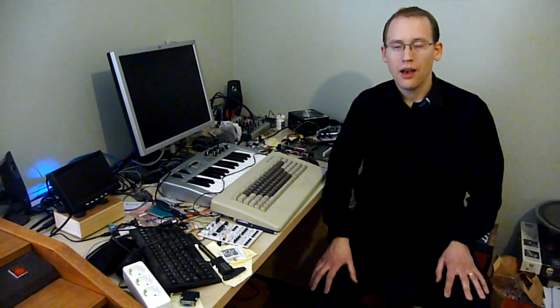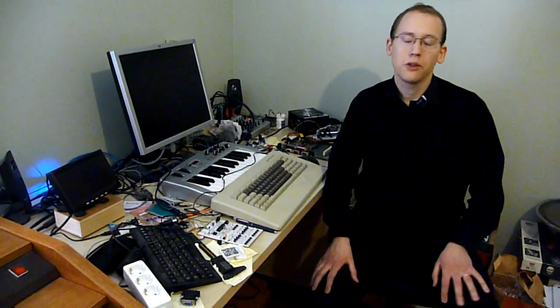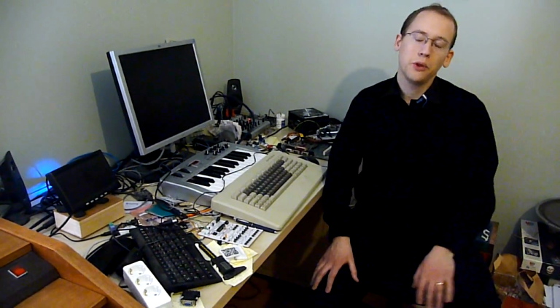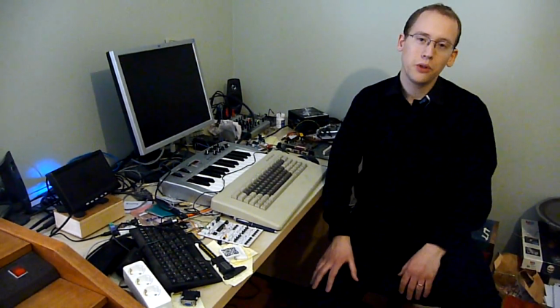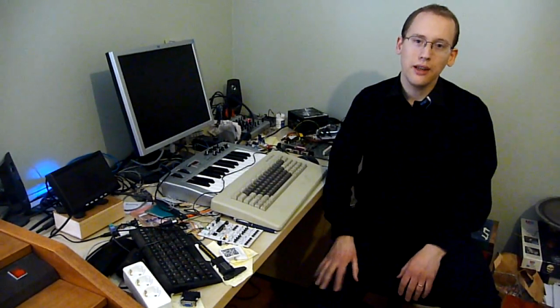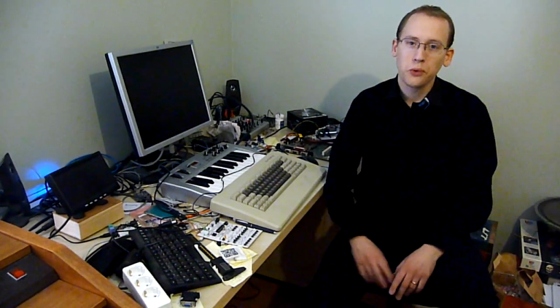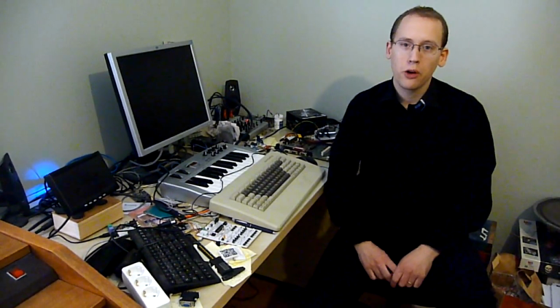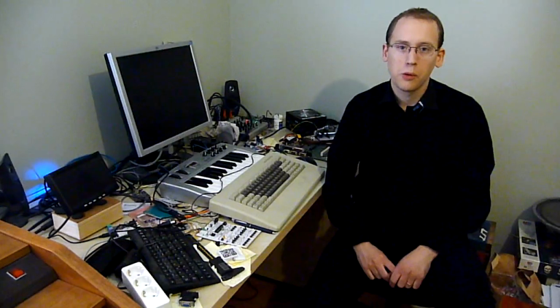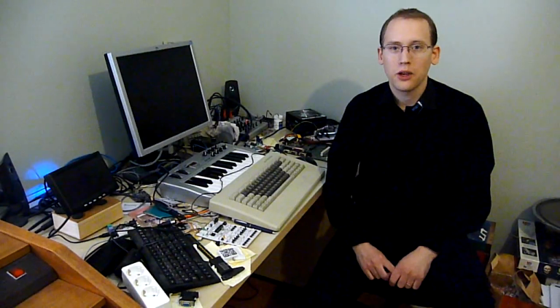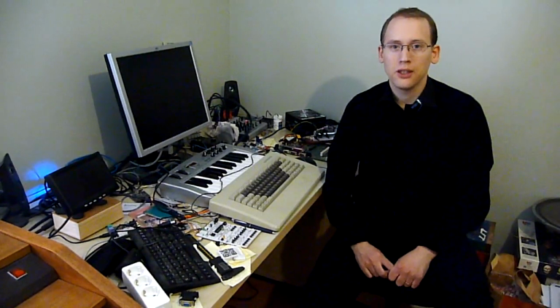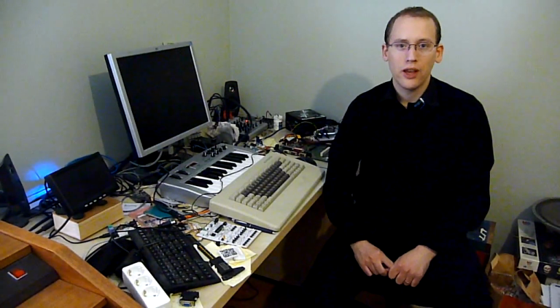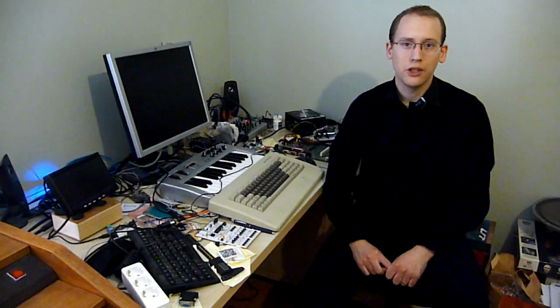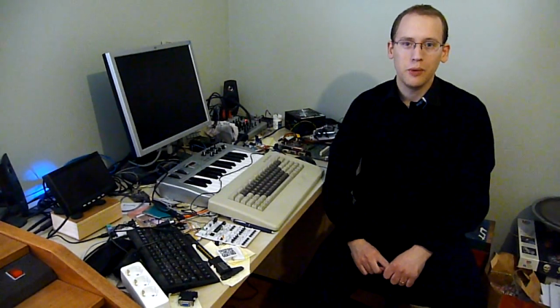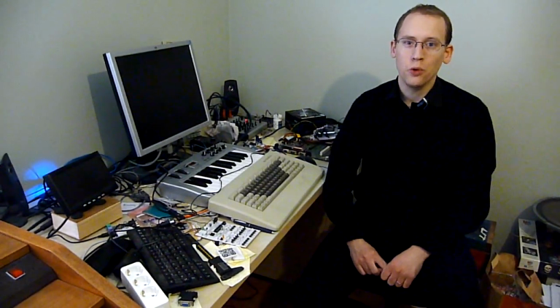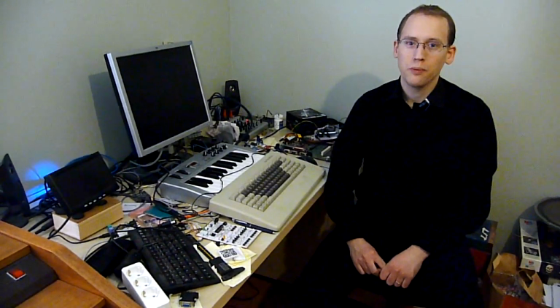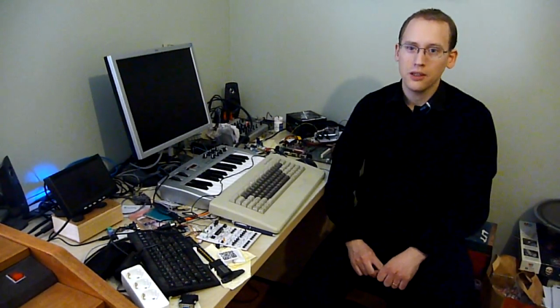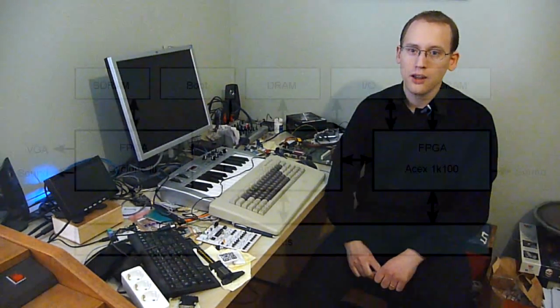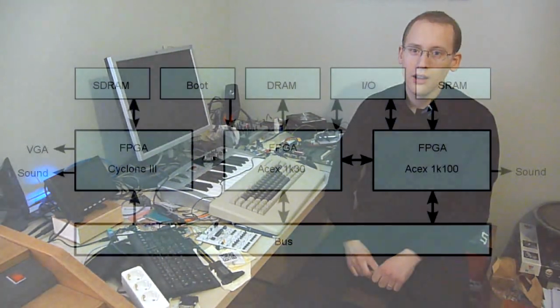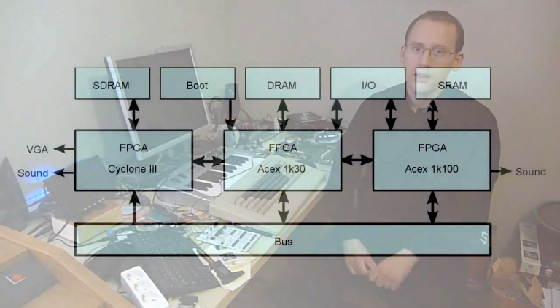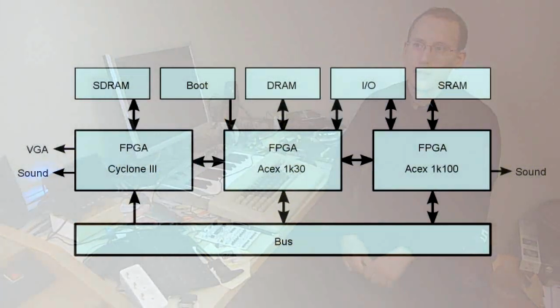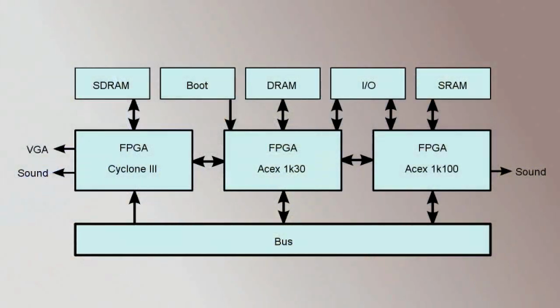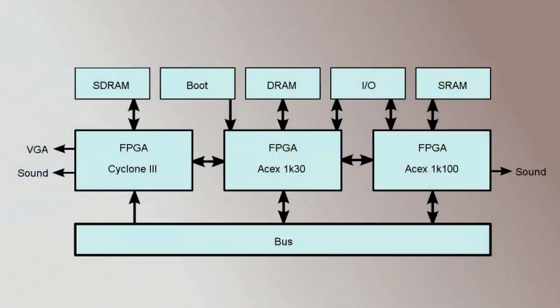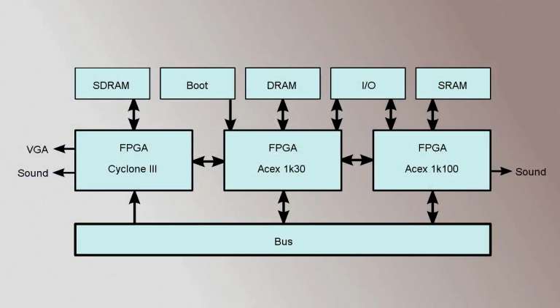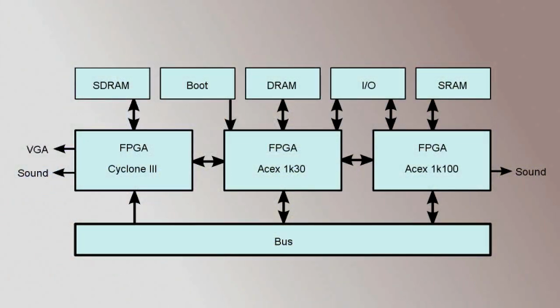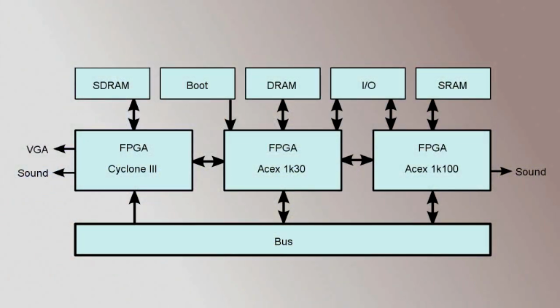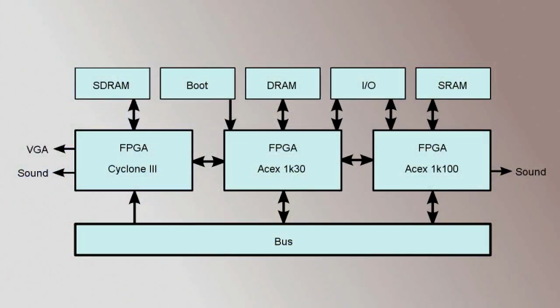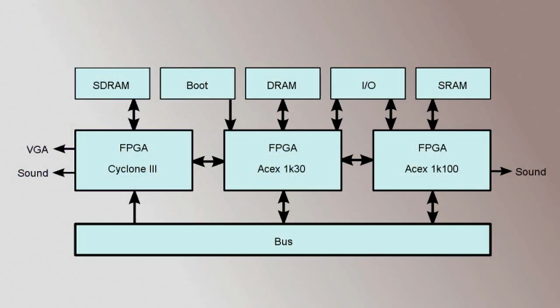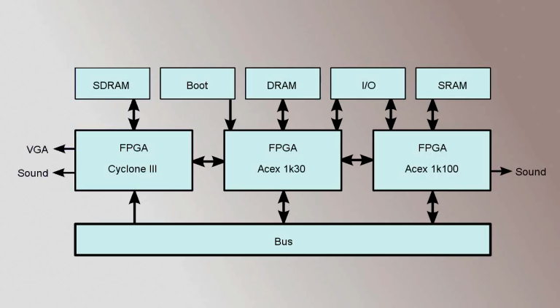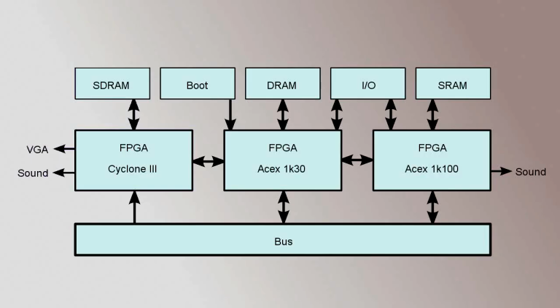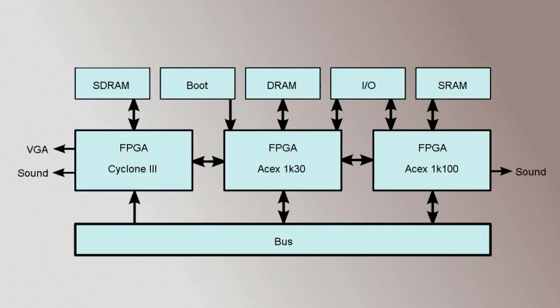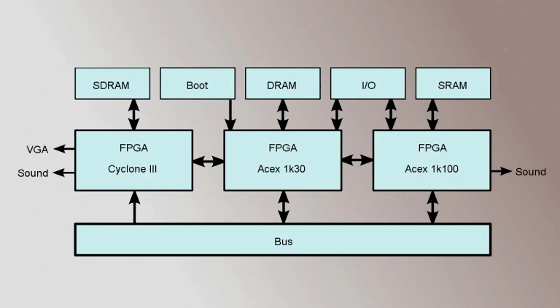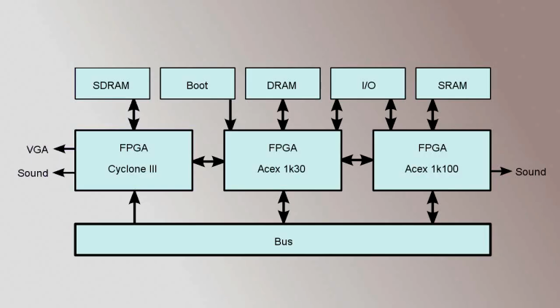As a computer, it's remarkable because it doesn't have a CPU. Instead, it's based around three FPGAs and a bunch of memory chips.